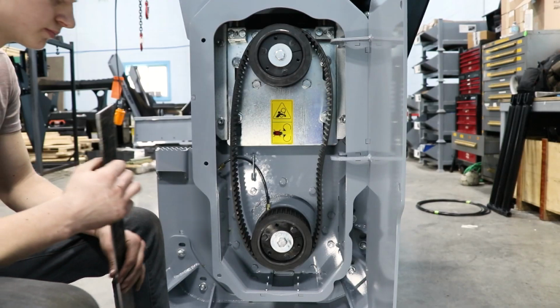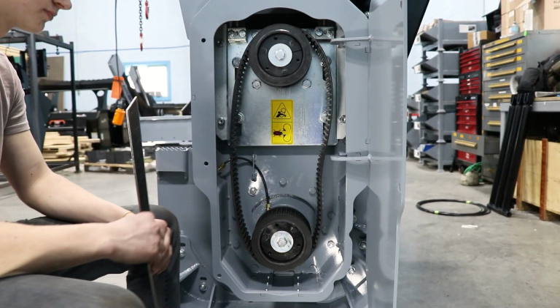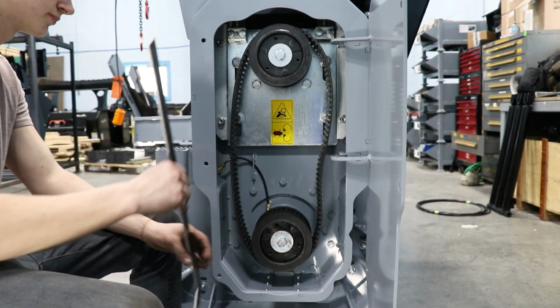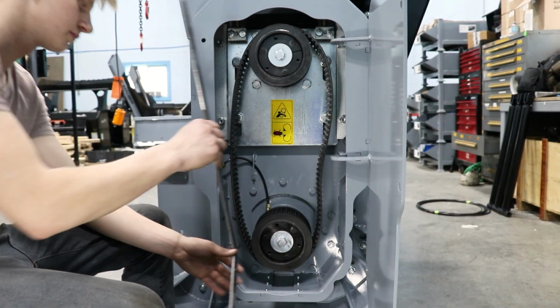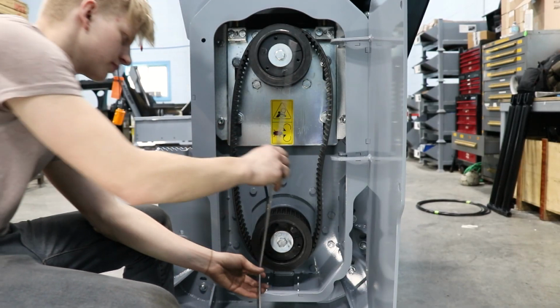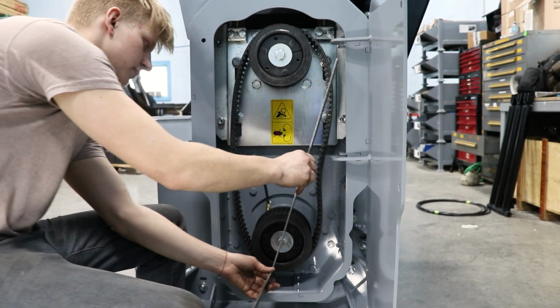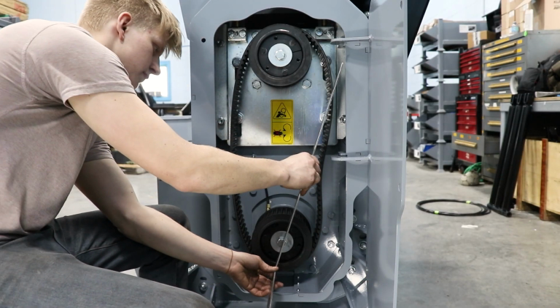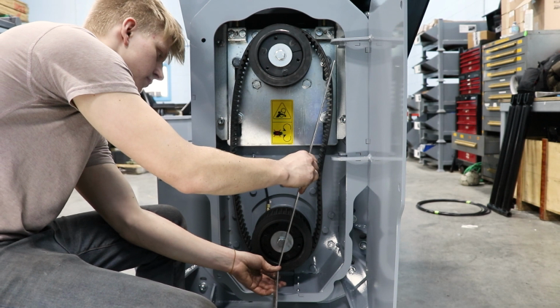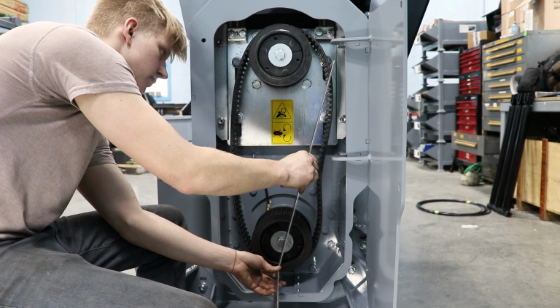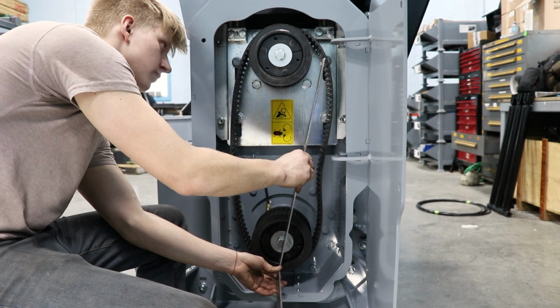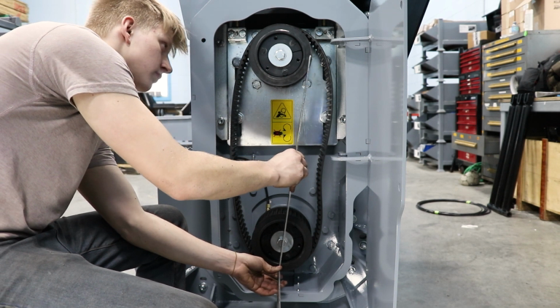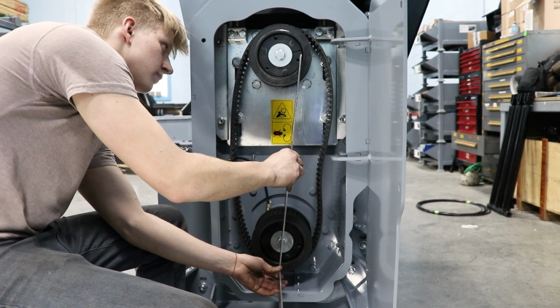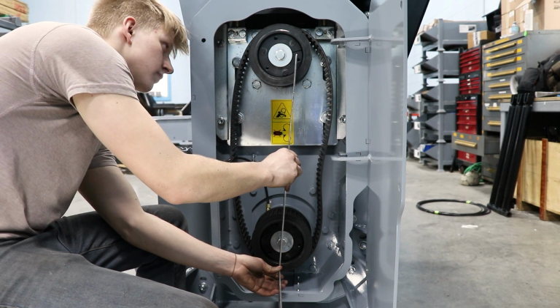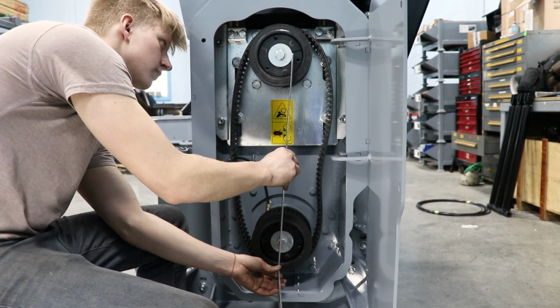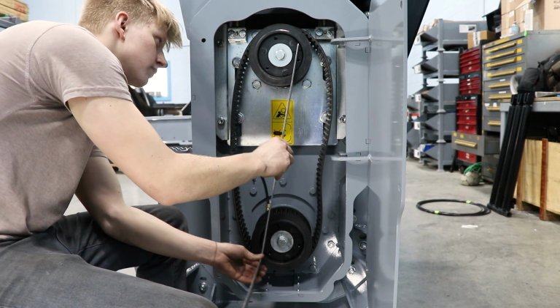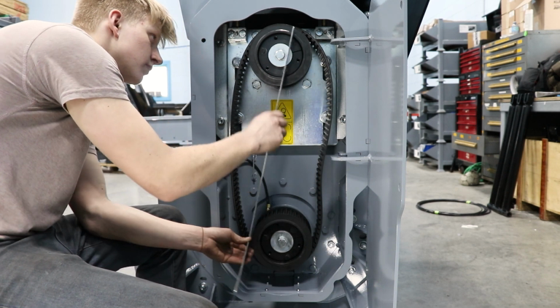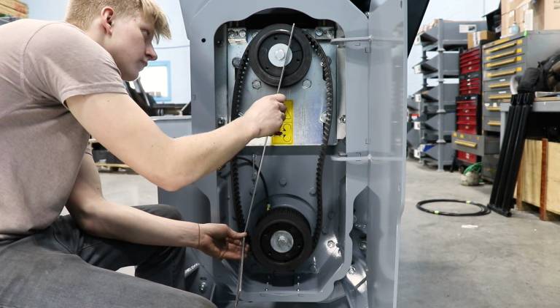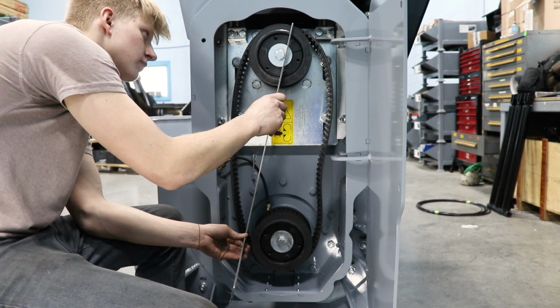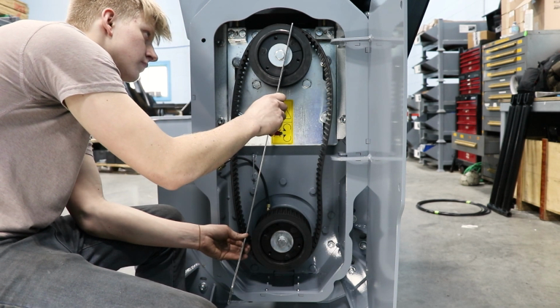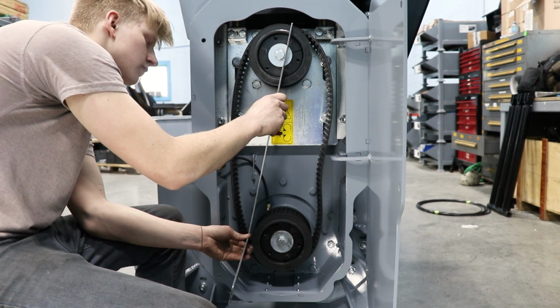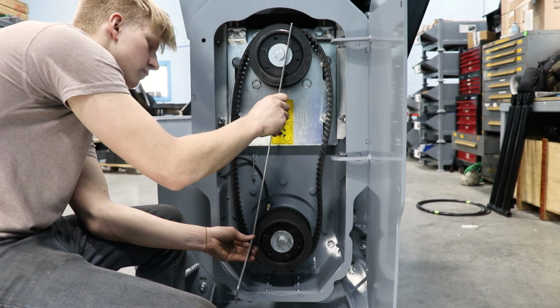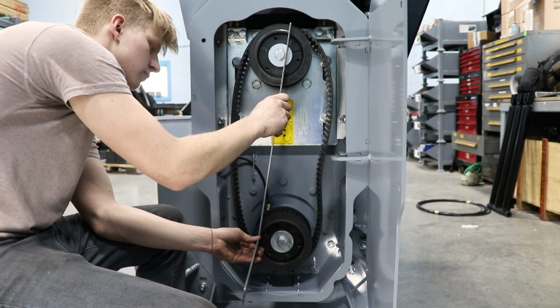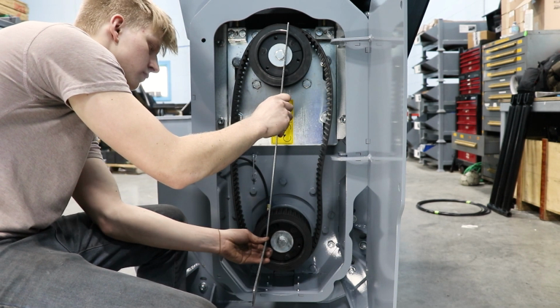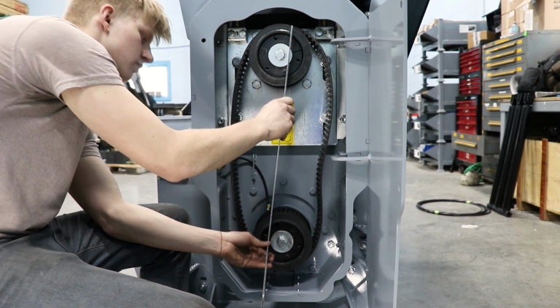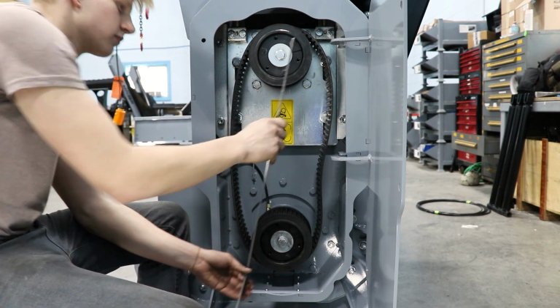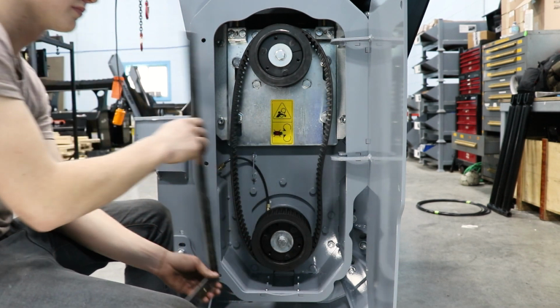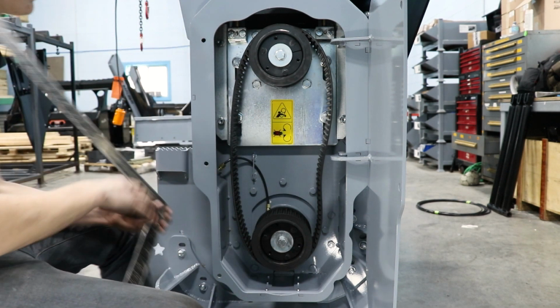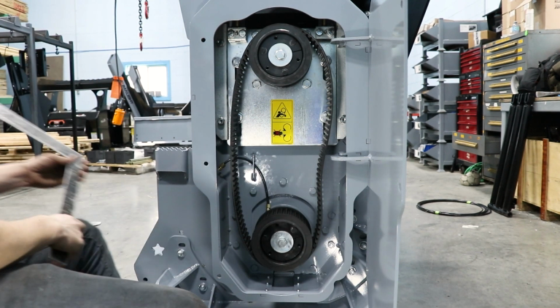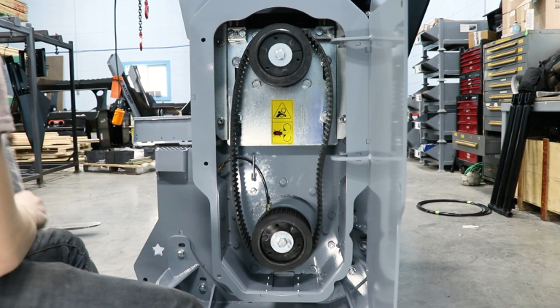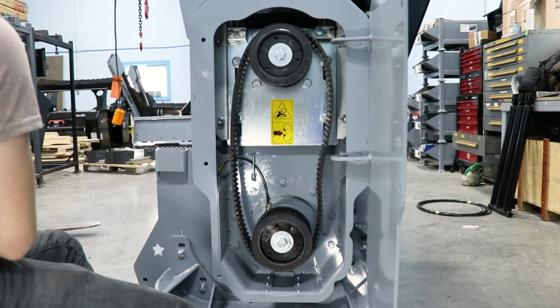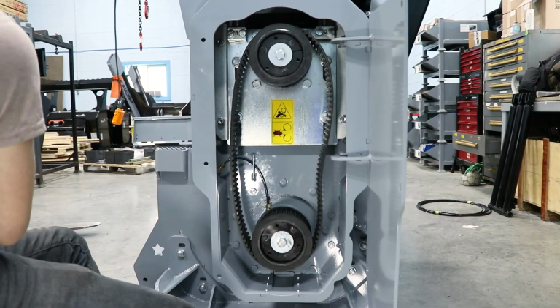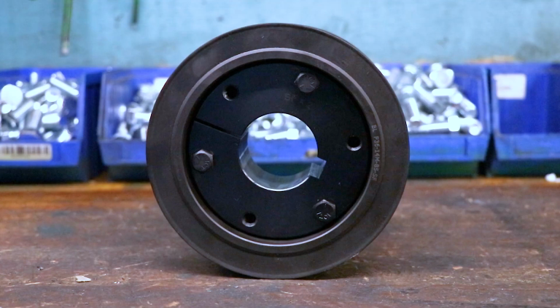Using a straight edge, check once again if the pulleys are aligned. If they aren't aligned within one-eighth of an inch, you will have to take one of the taper hubs and pulleys off to add or remove a spacer.